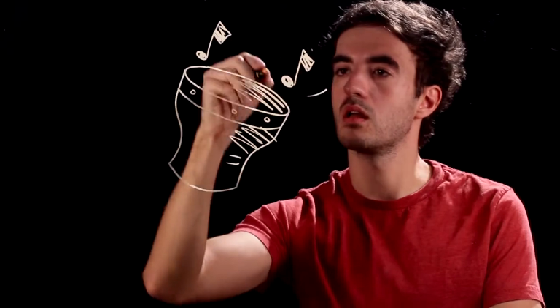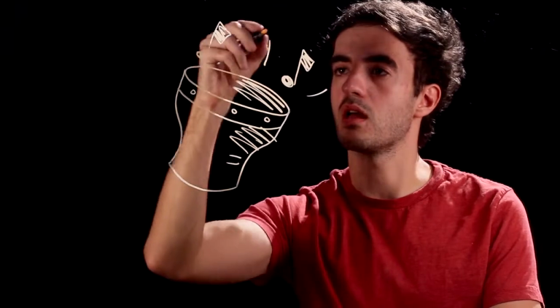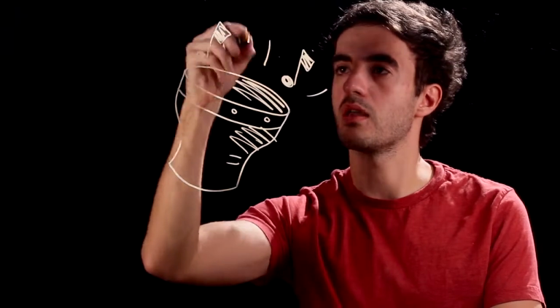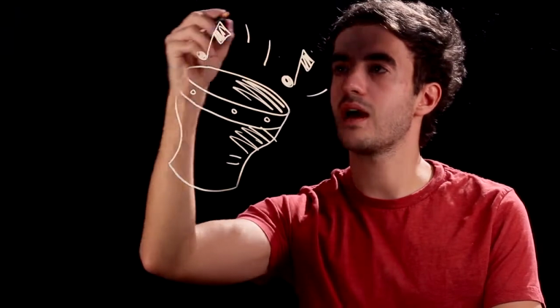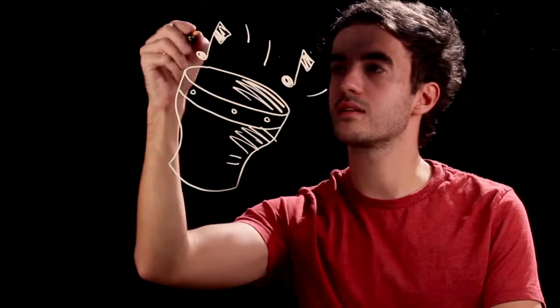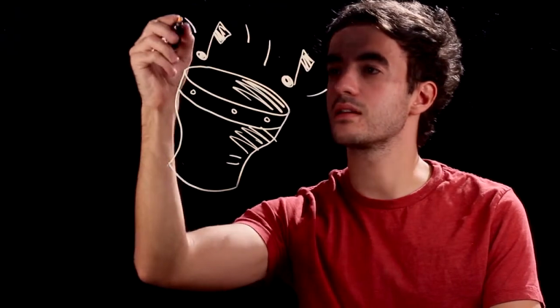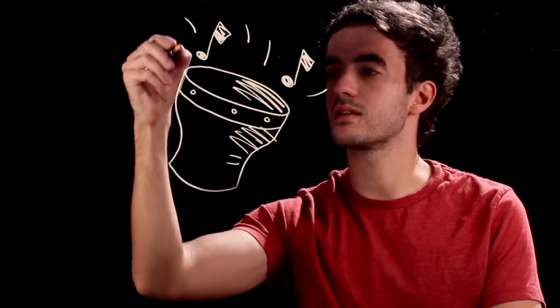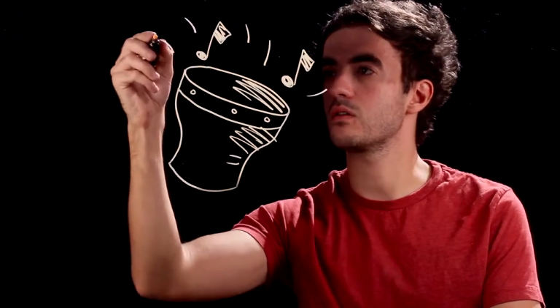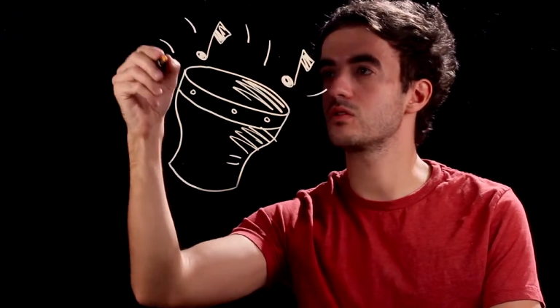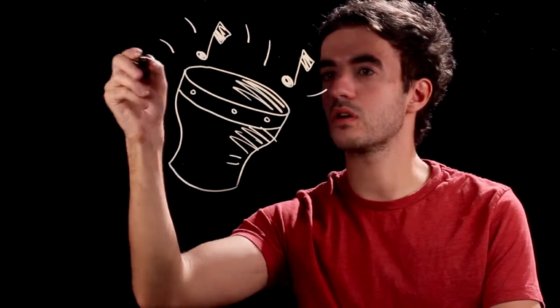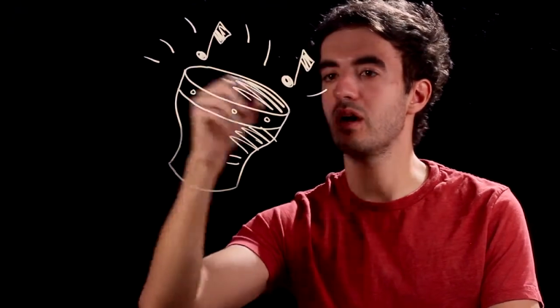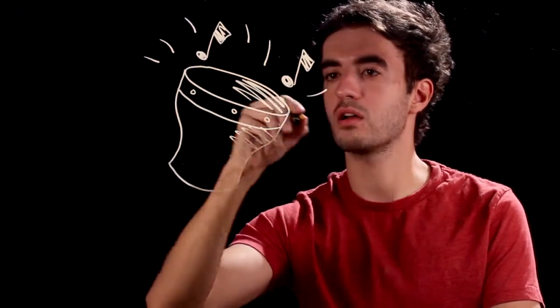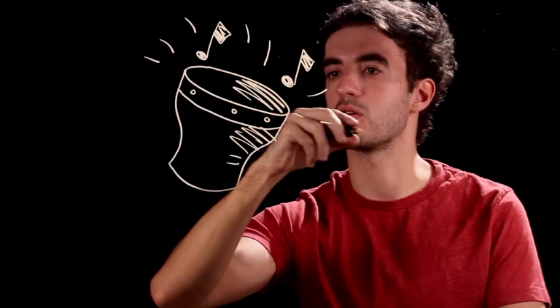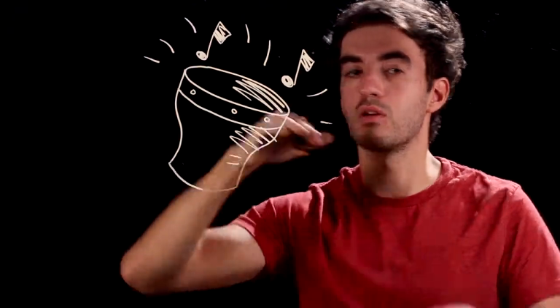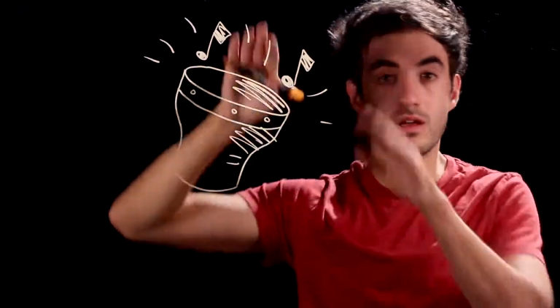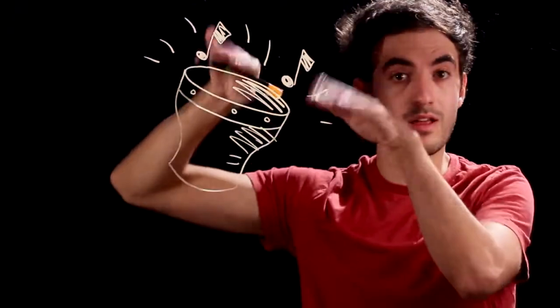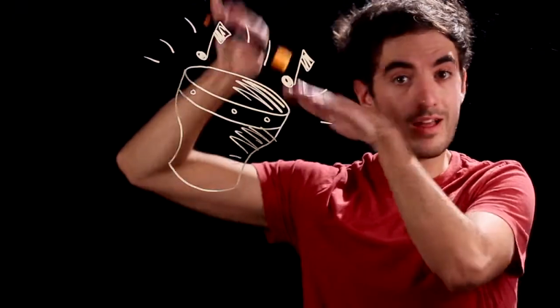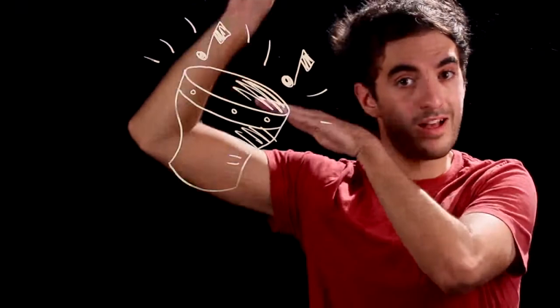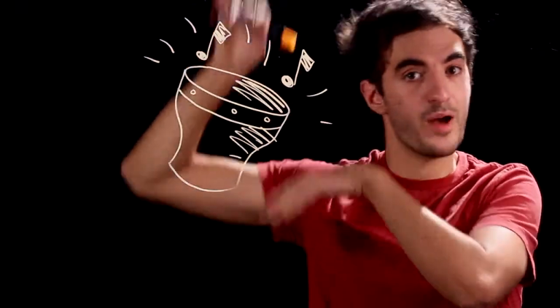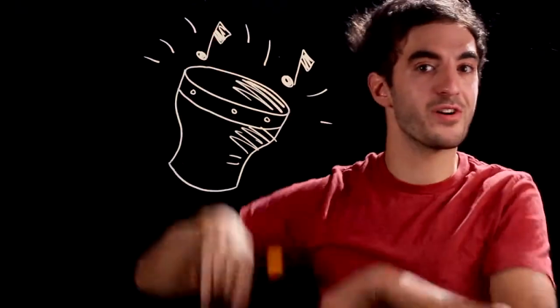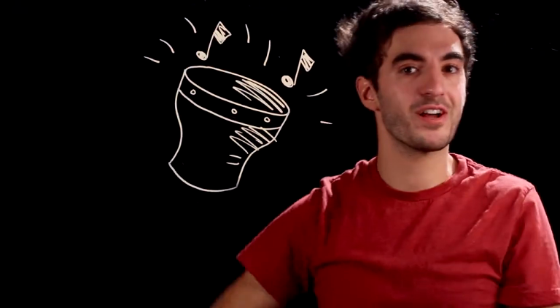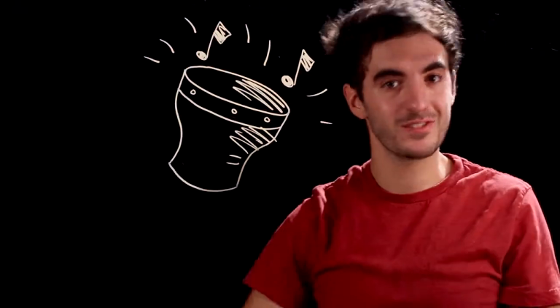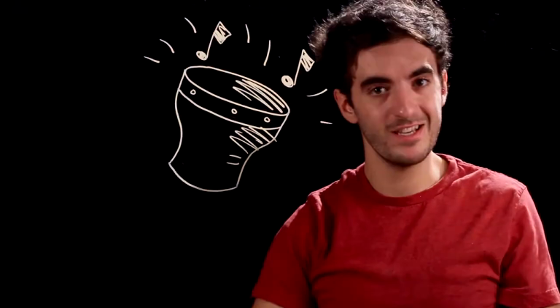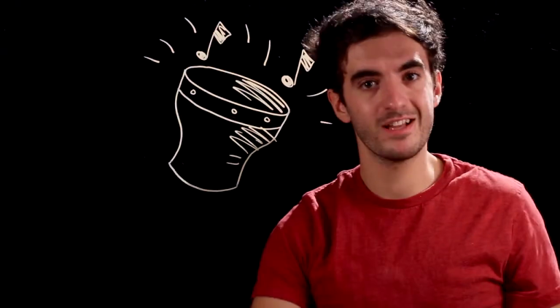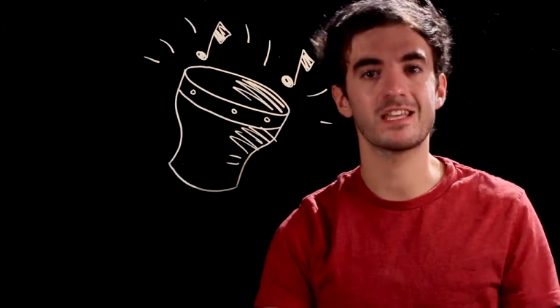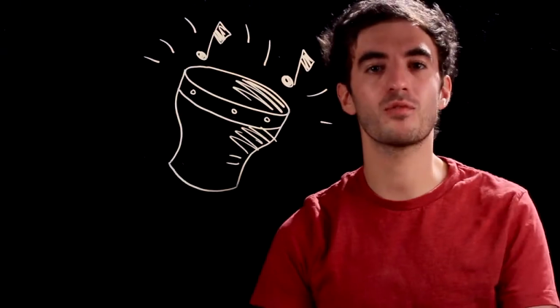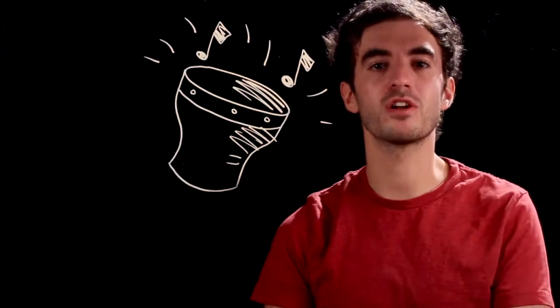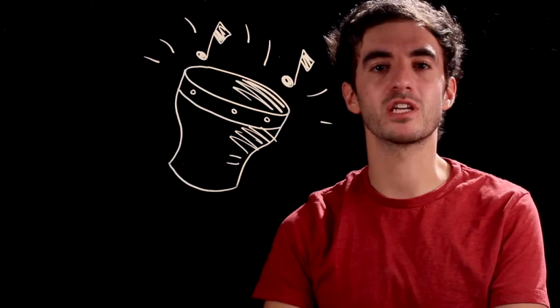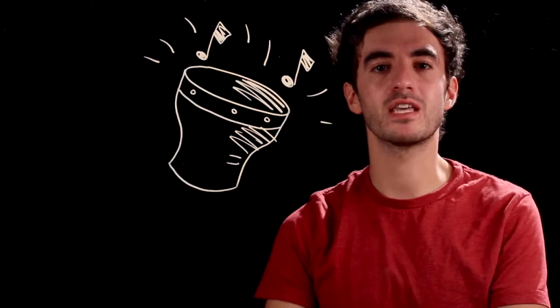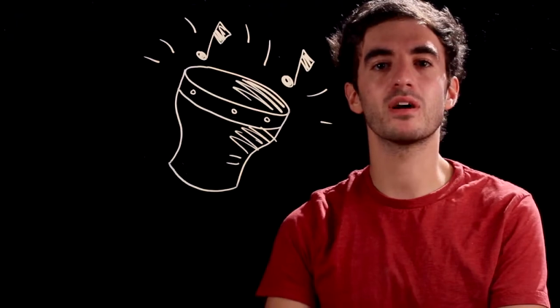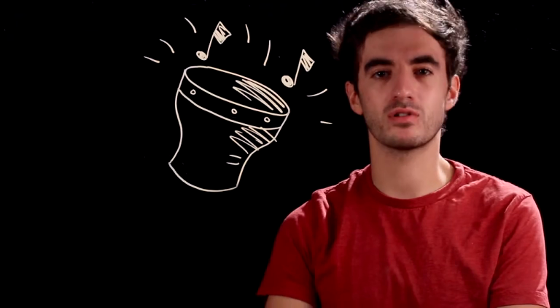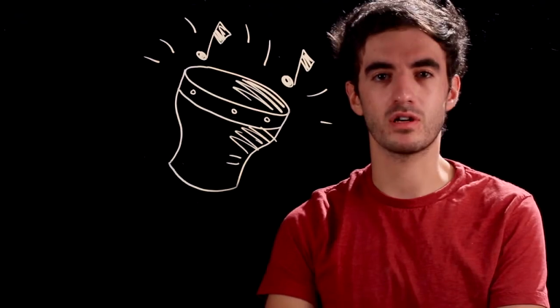And that is how you draw a bongo. I'm Al Krakowski. Thank you for watching and keep on drawing.